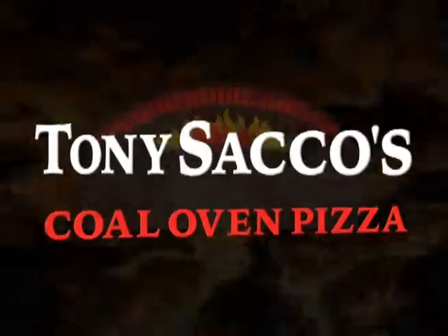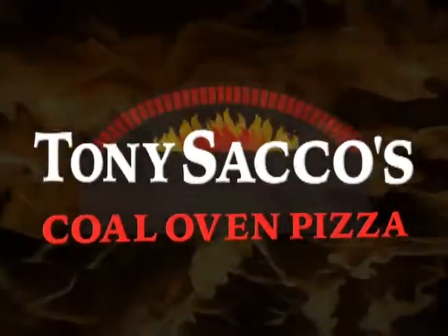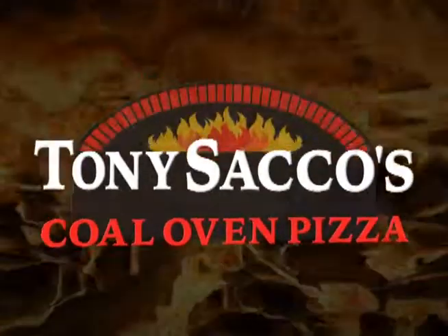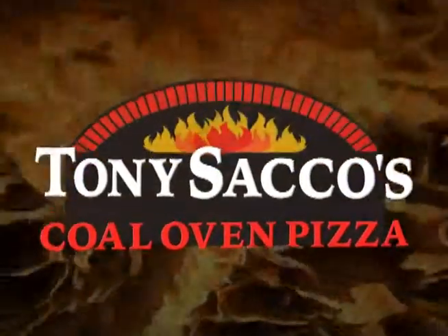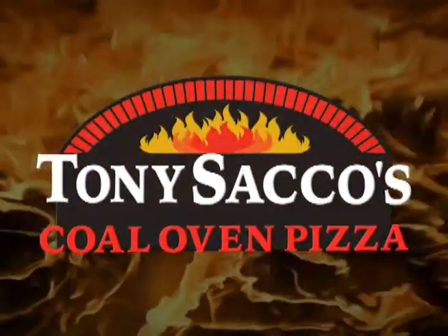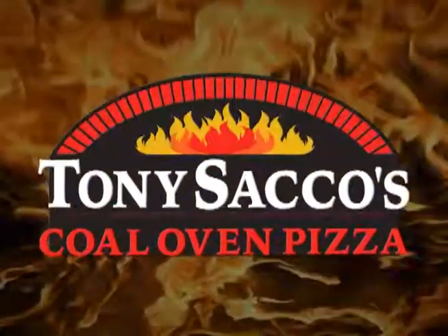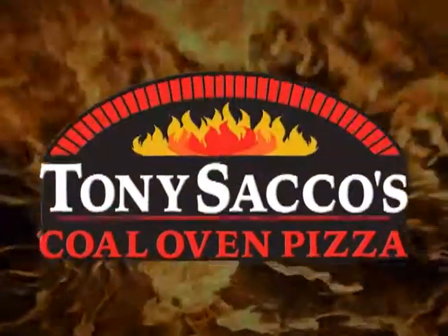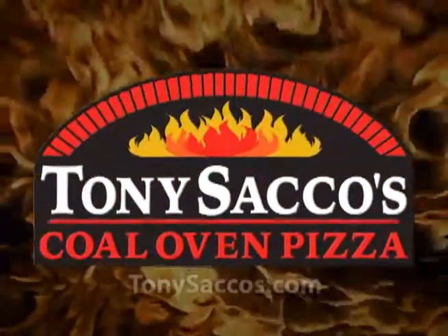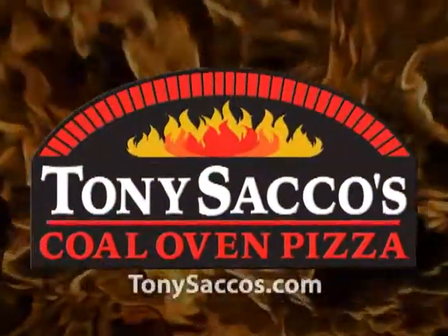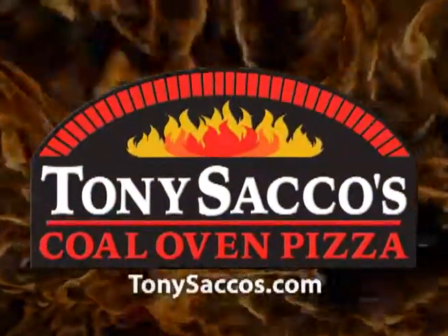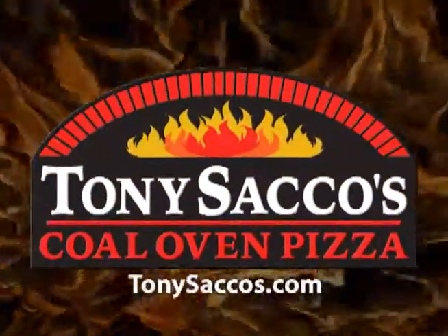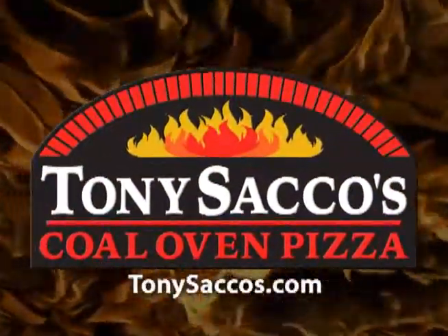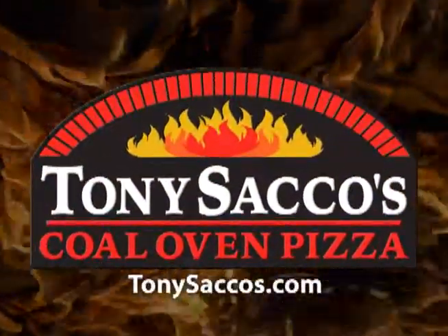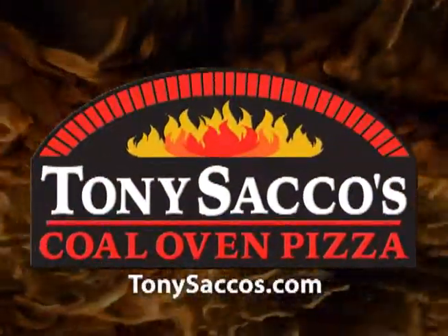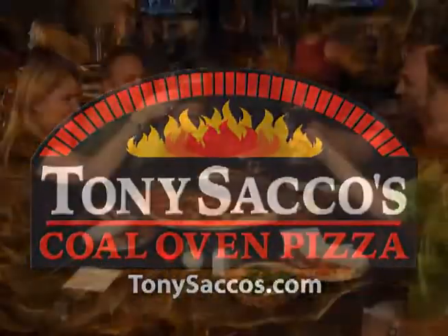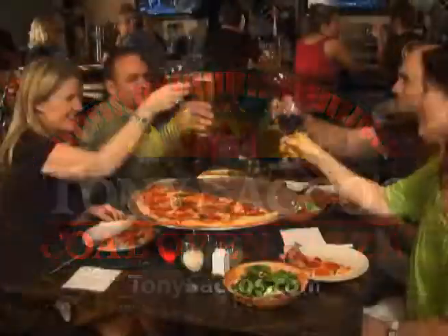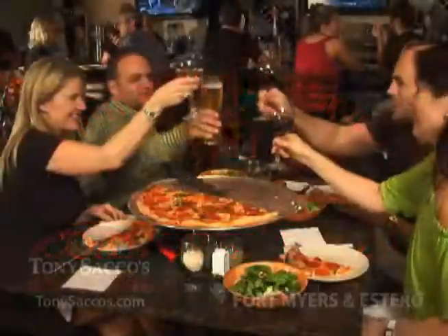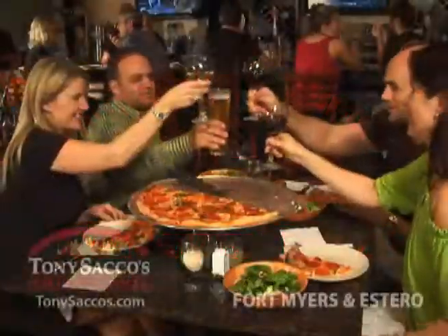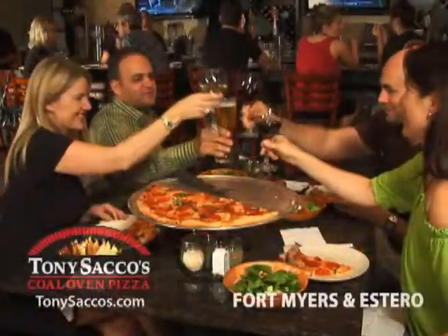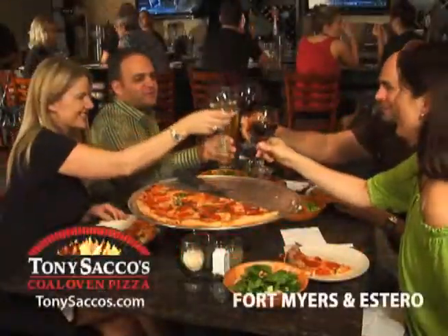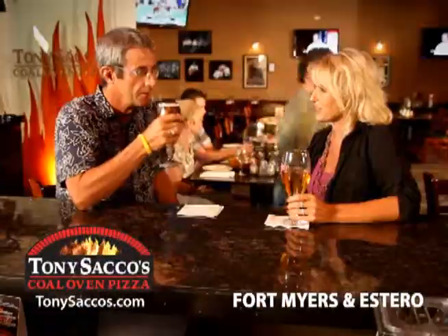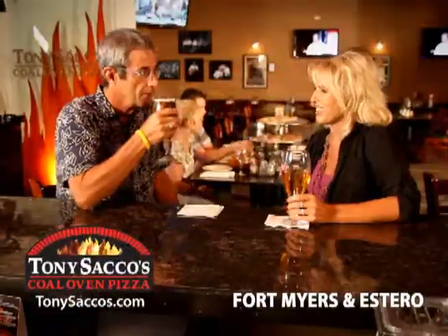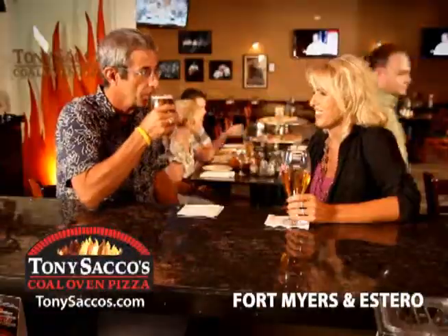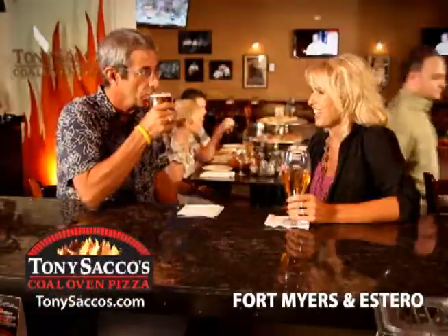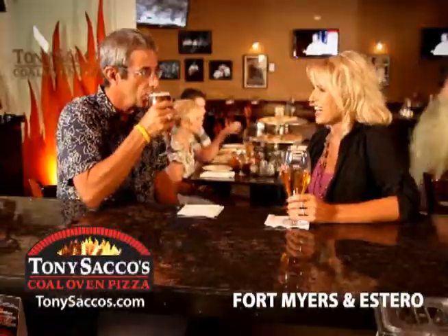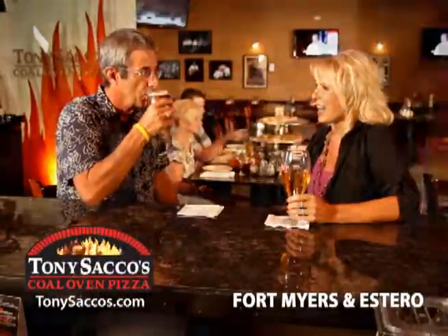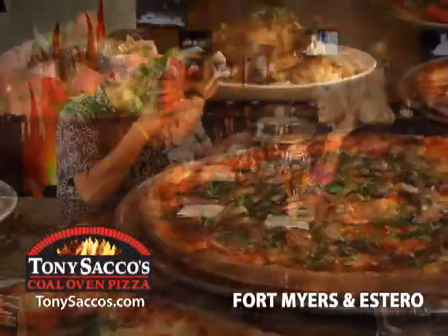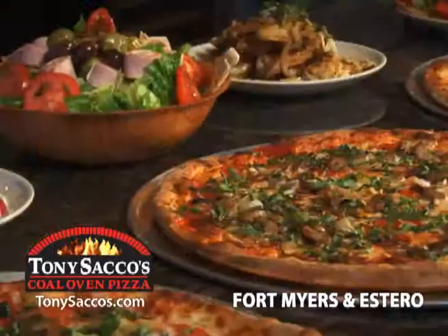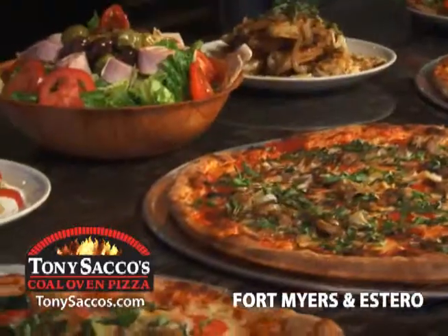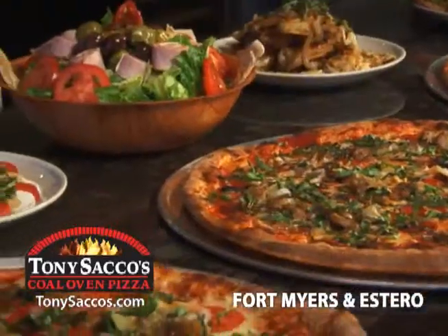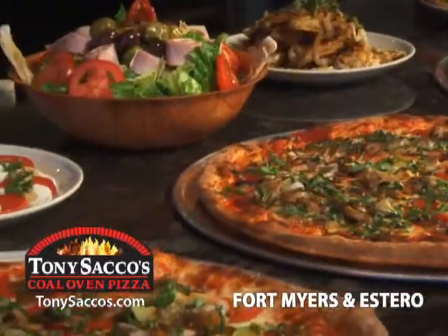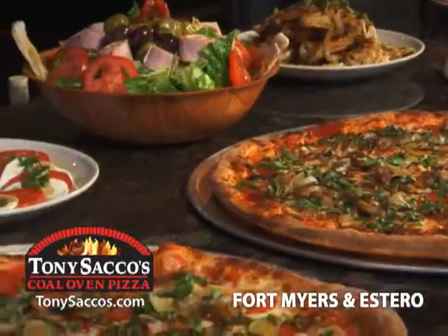Tony Sacco's Coal Oven Pizza, where family, friends, and the finest pizza meet.